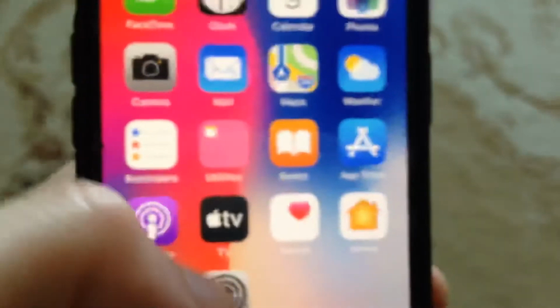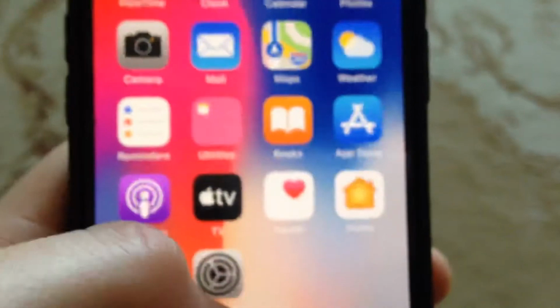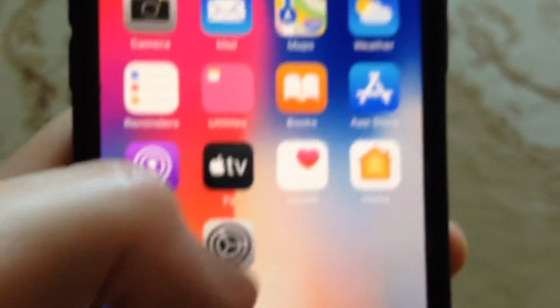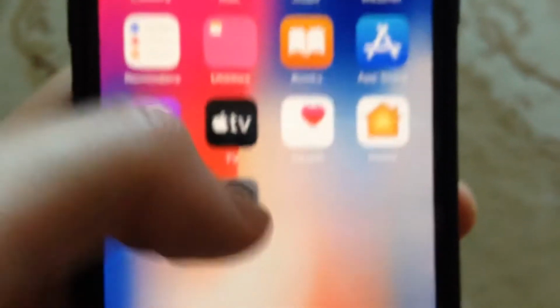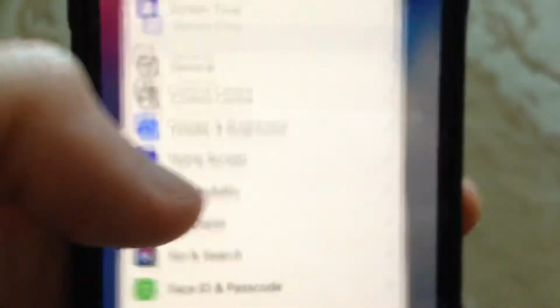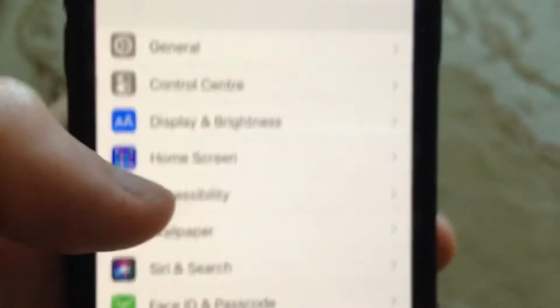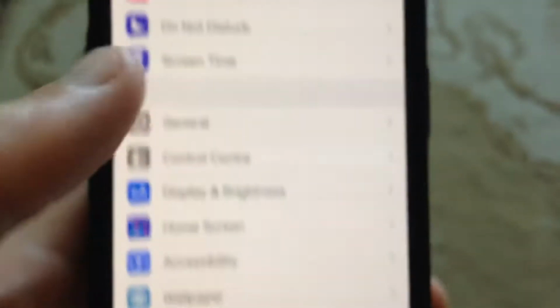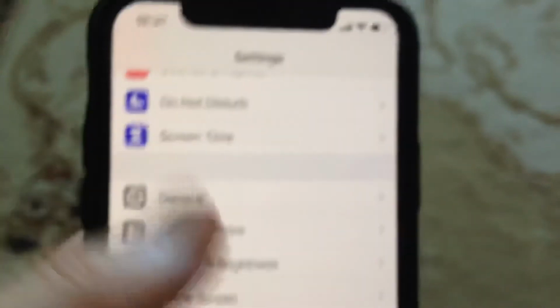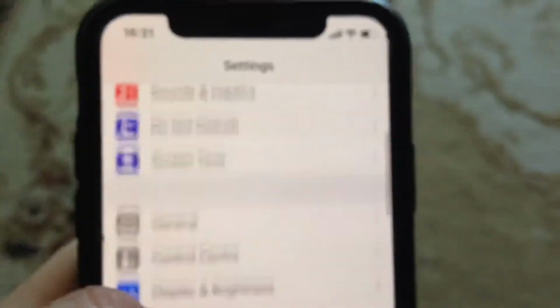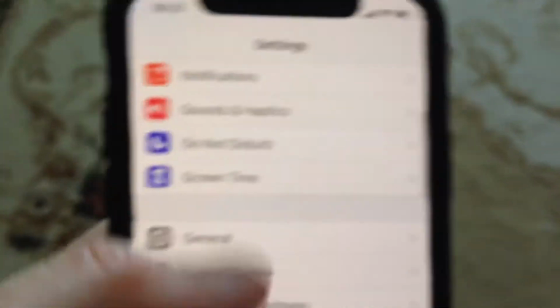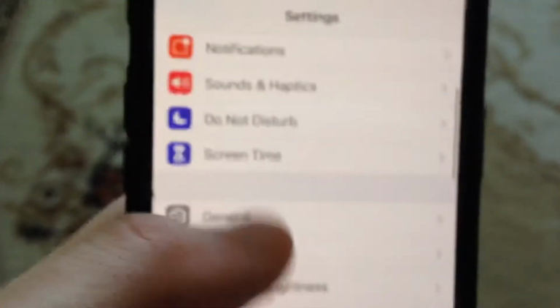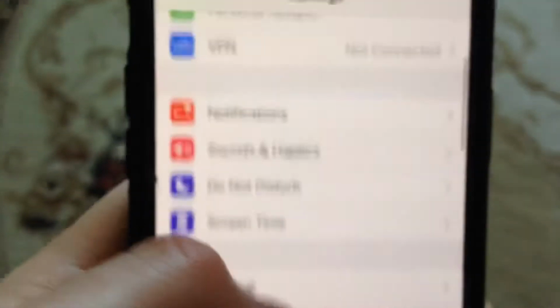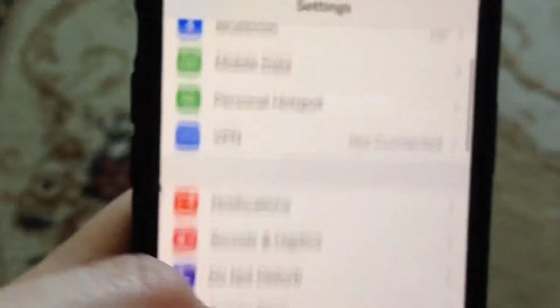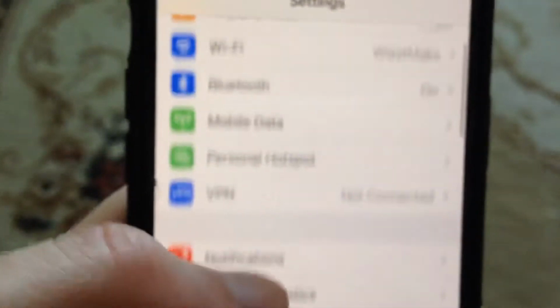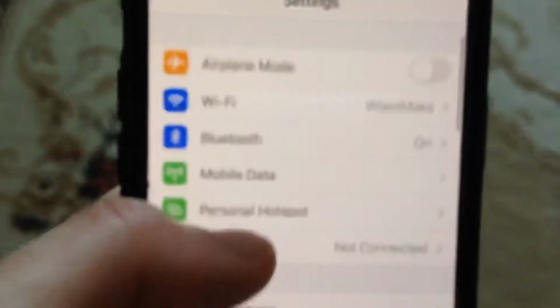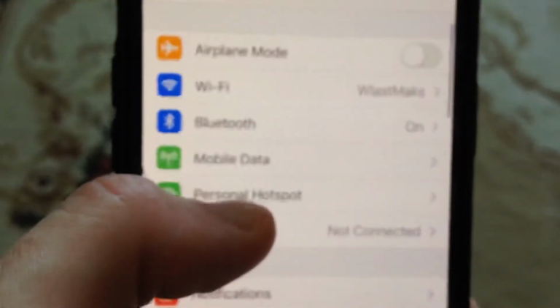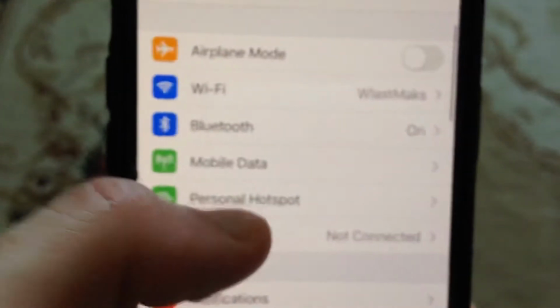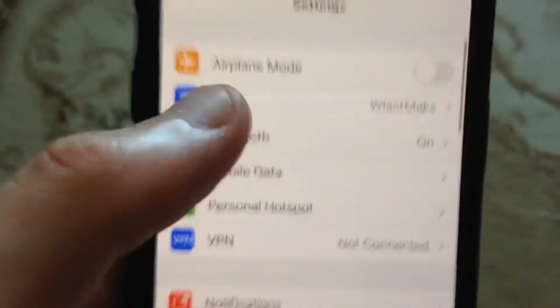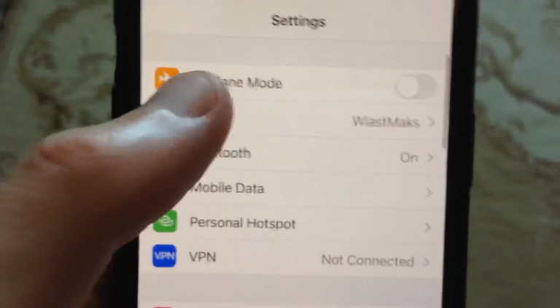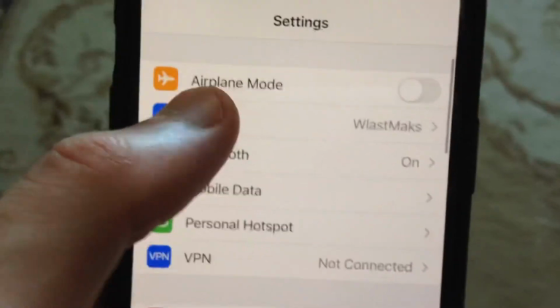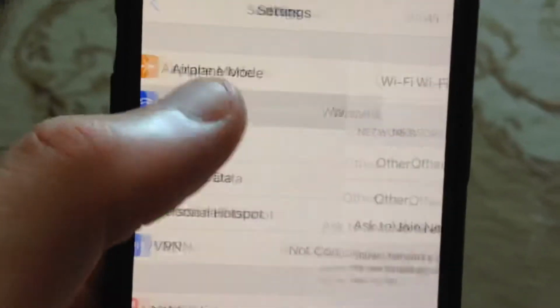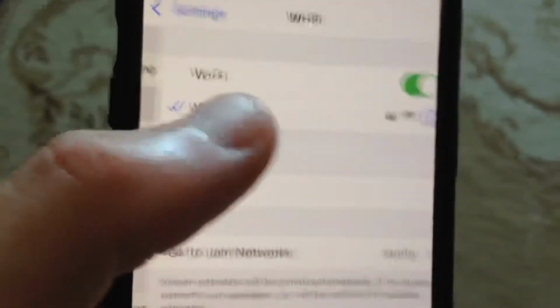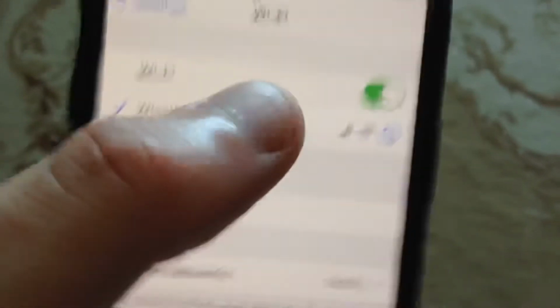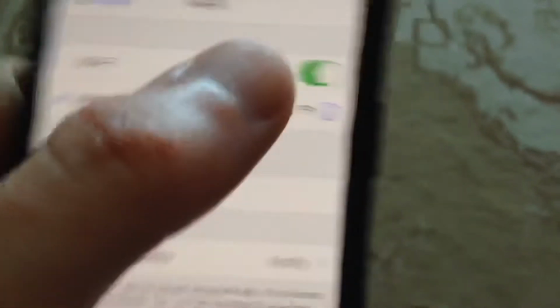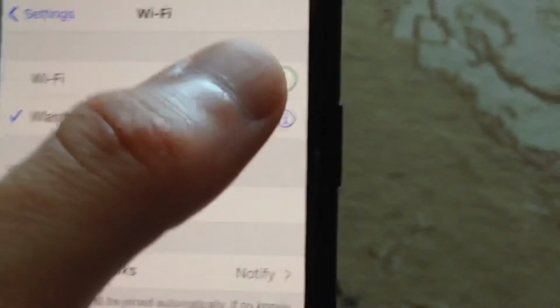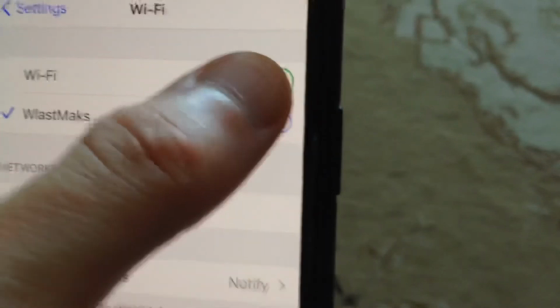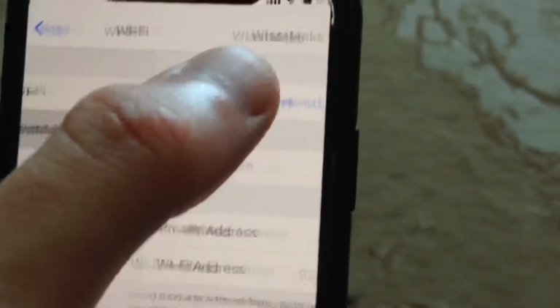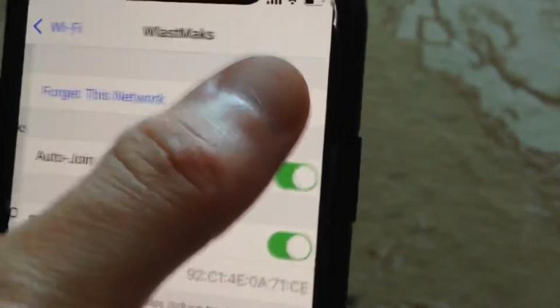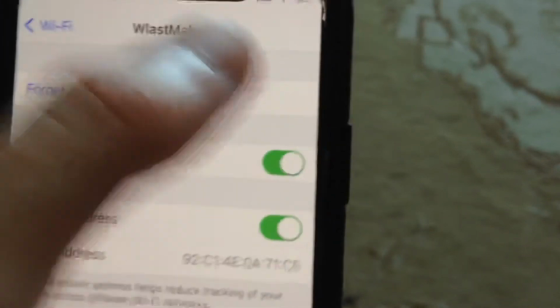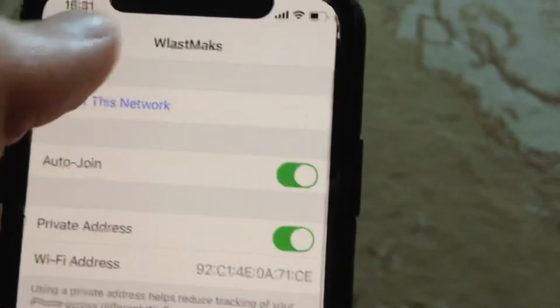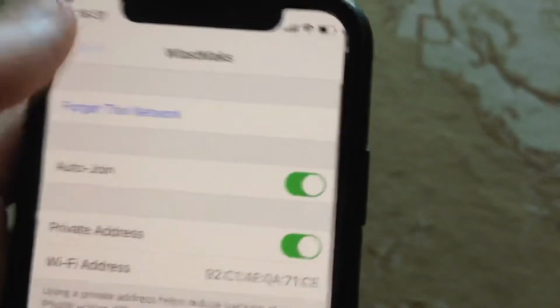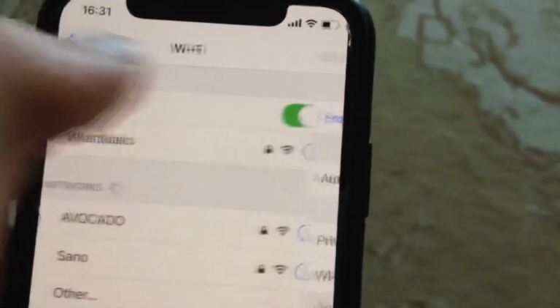Just go to the settings. In the settings, see if you're using Wi-Fi — just try to turn off and turn on your Wi-Fi again.